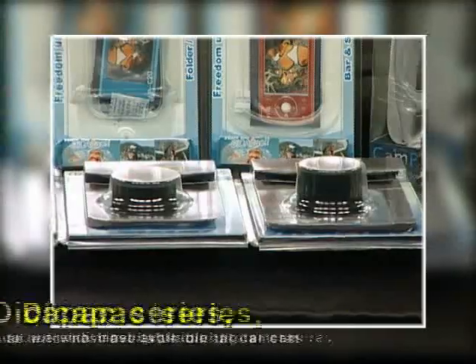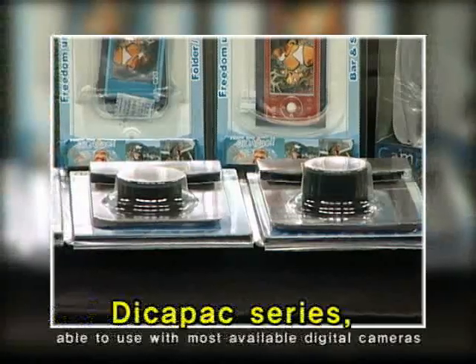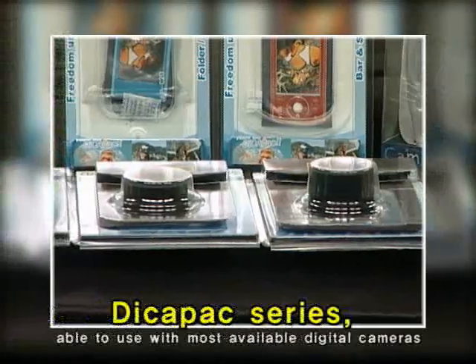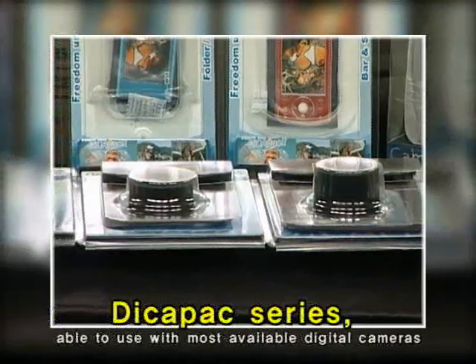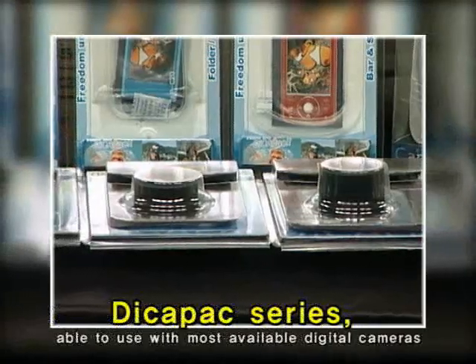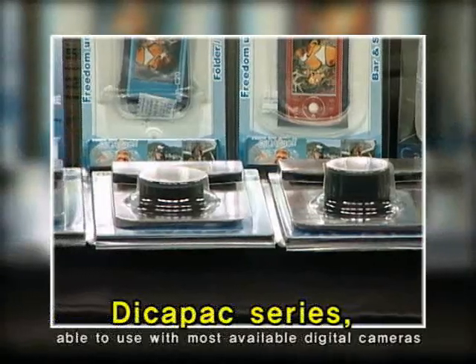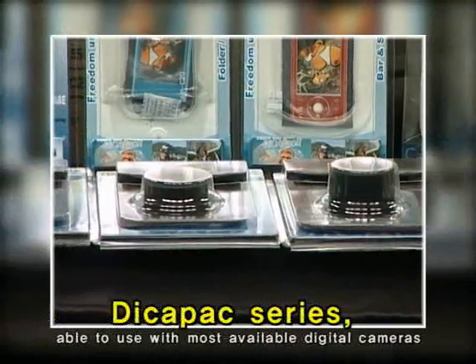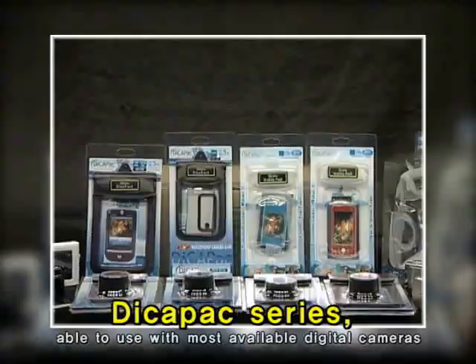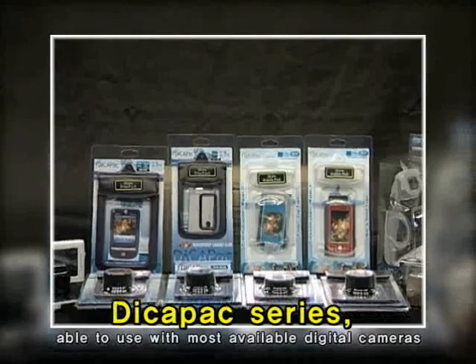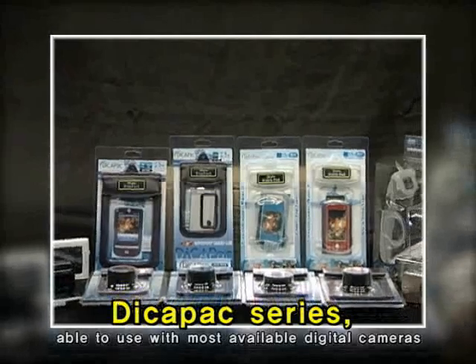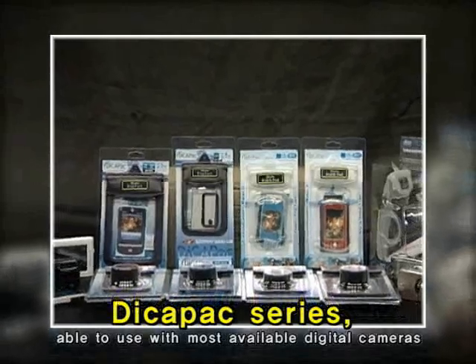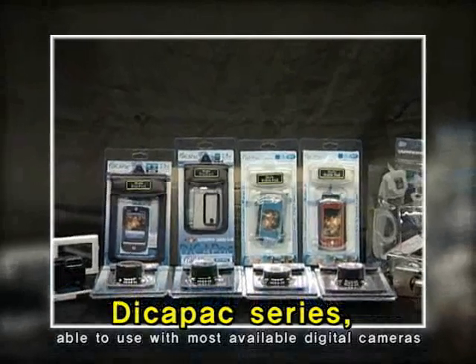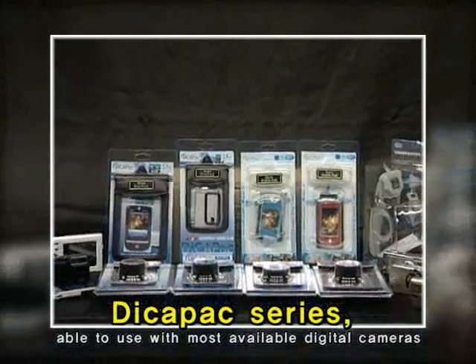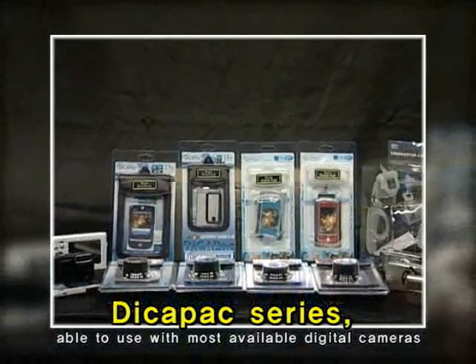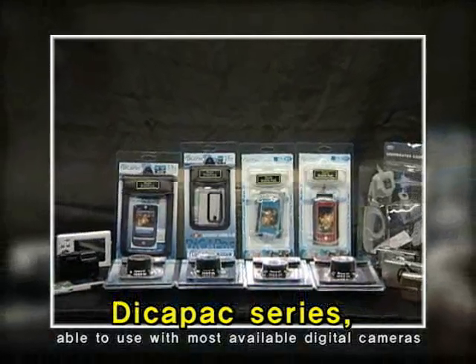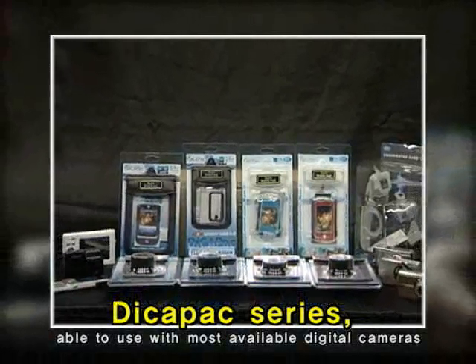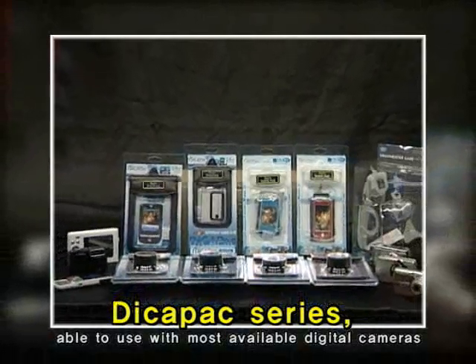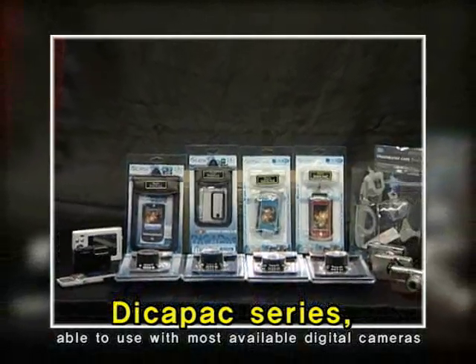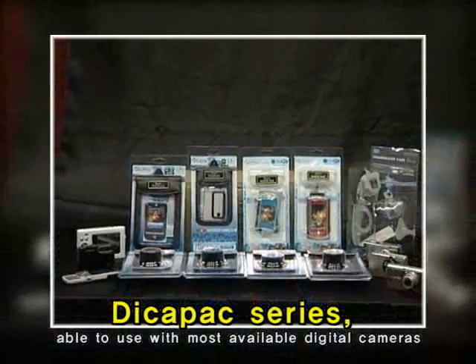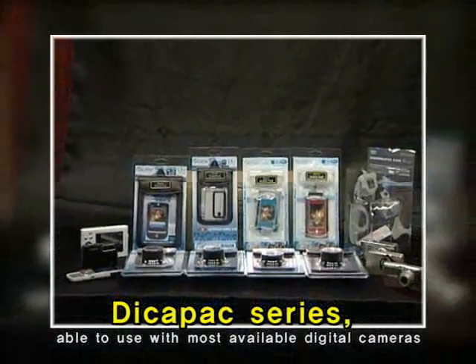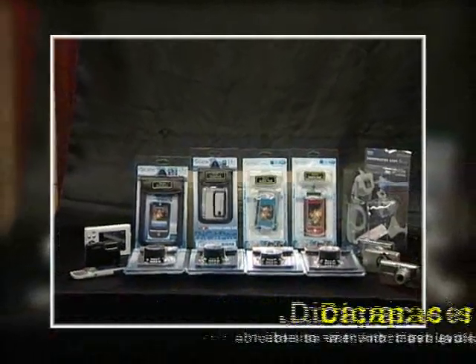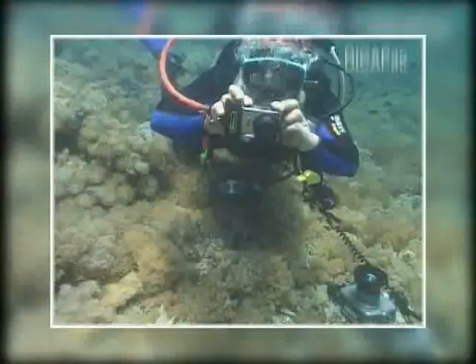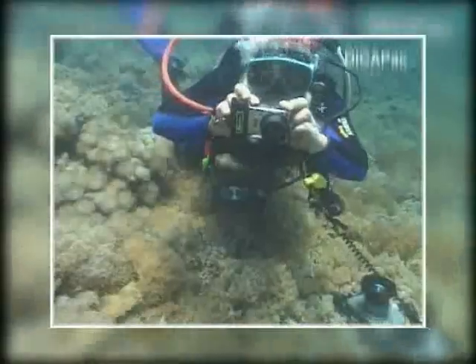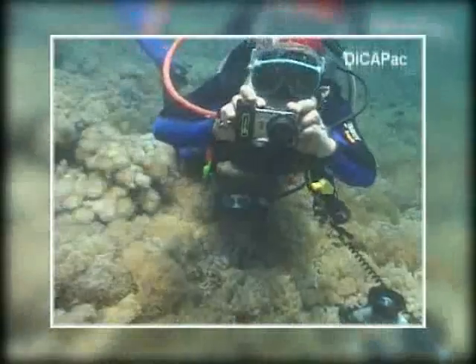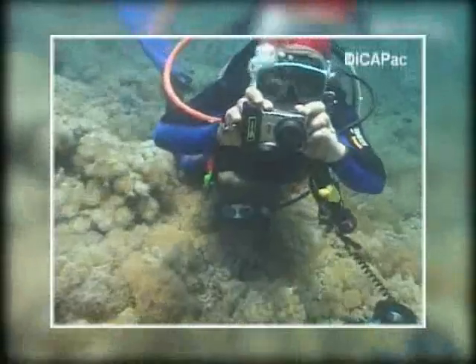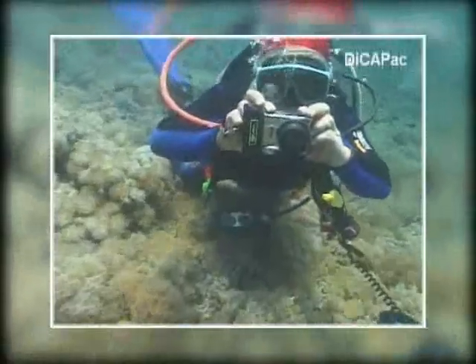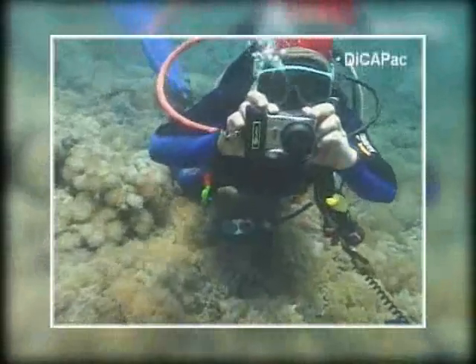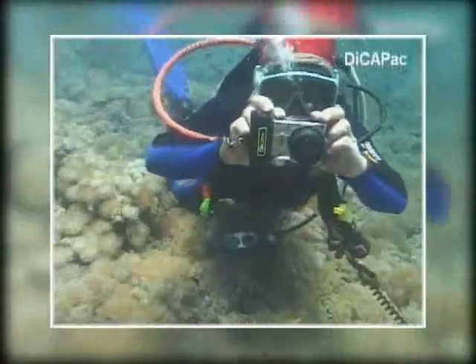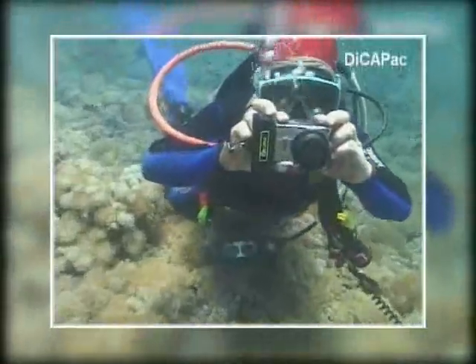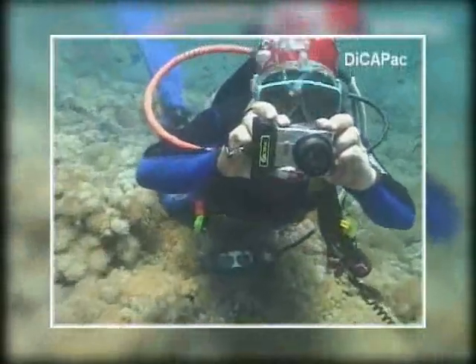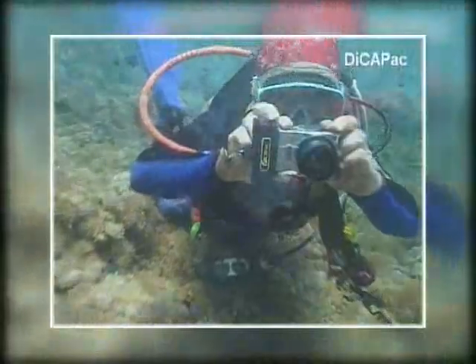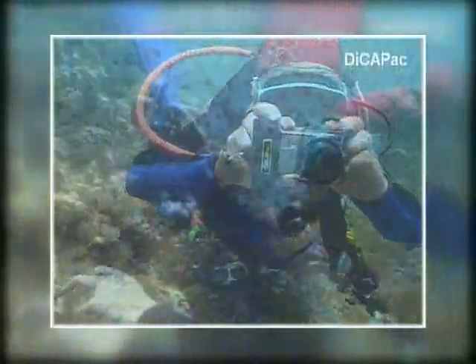The DekaPak series can be used with most available digital cameras, and DekaPak is a great product for regular consumers and even divers.